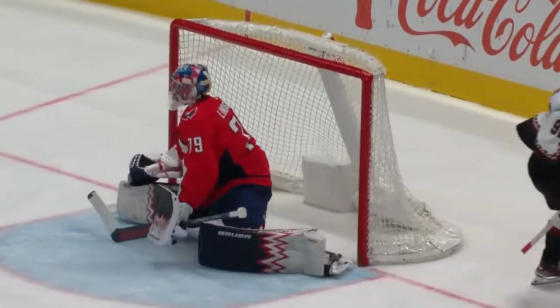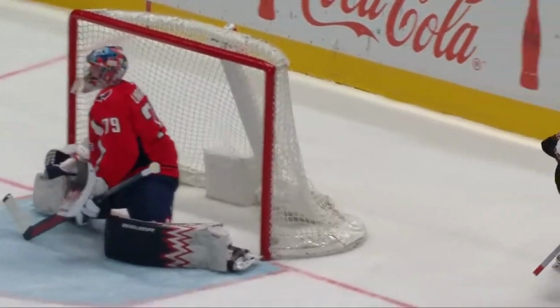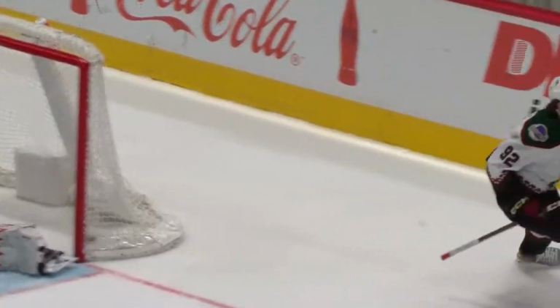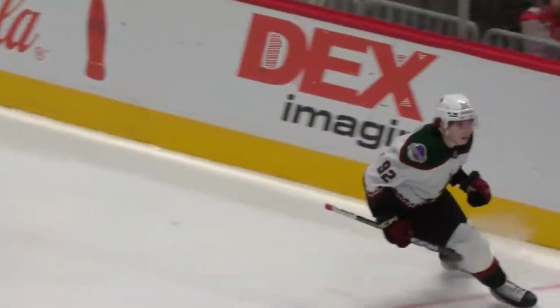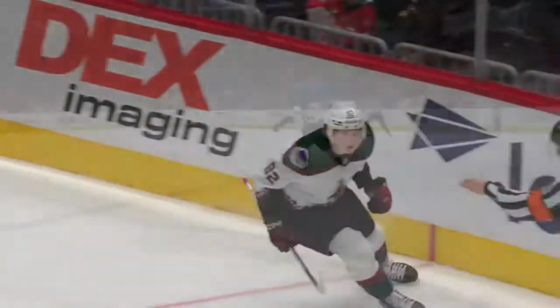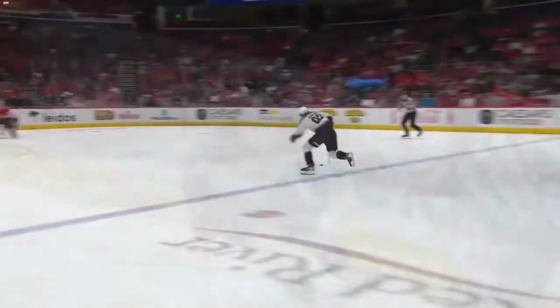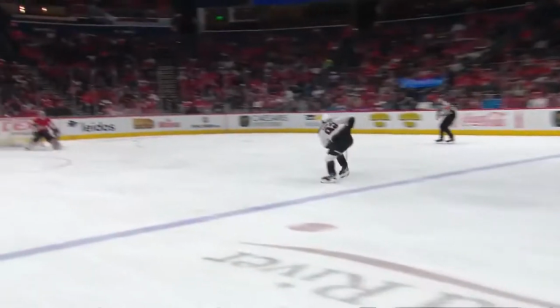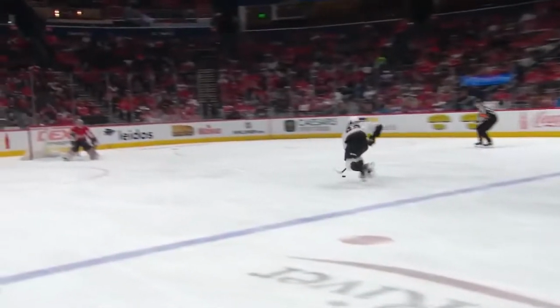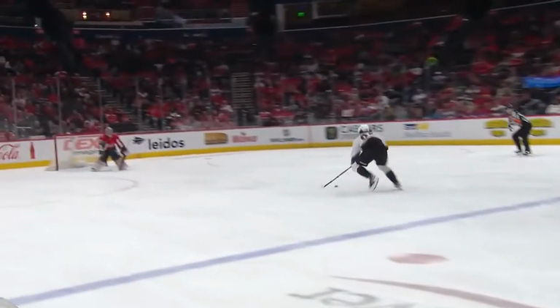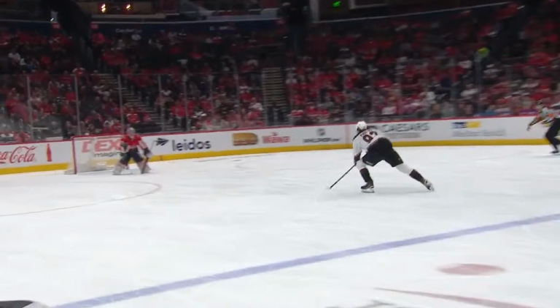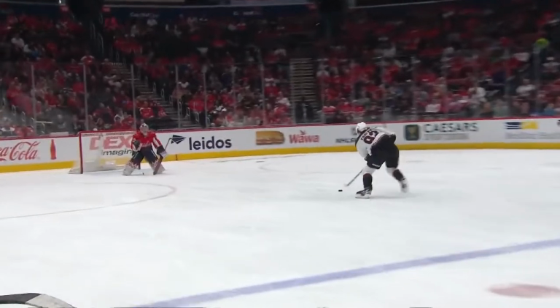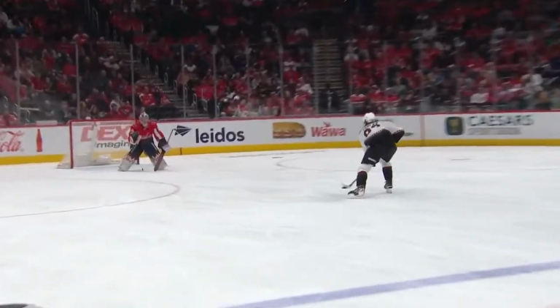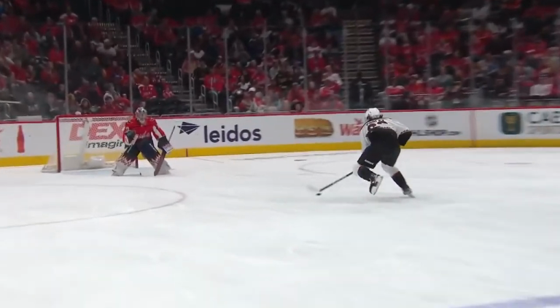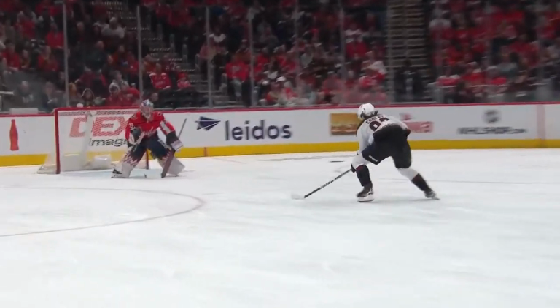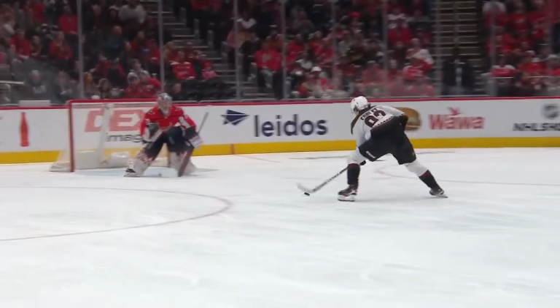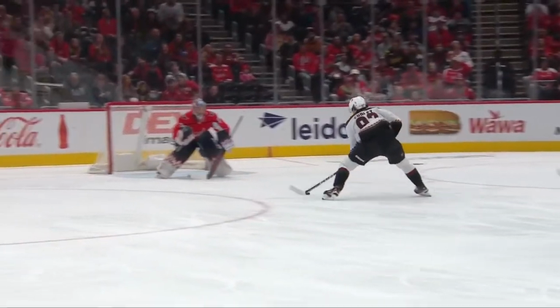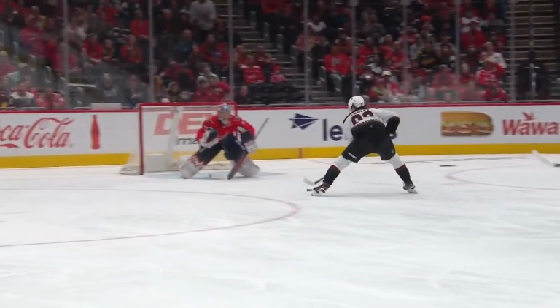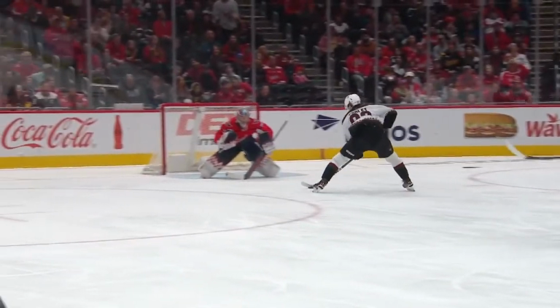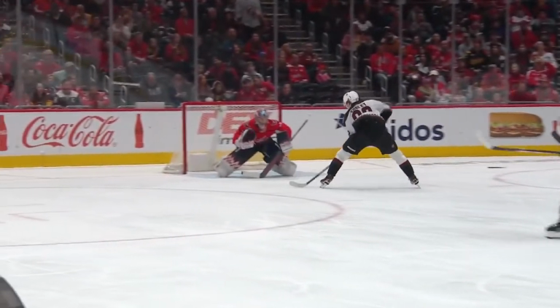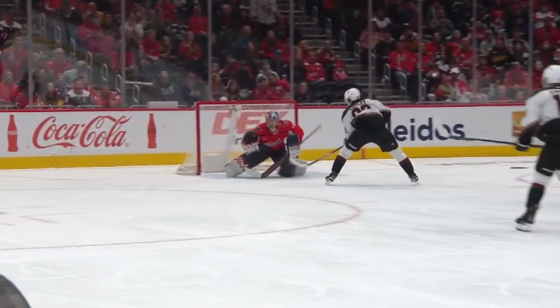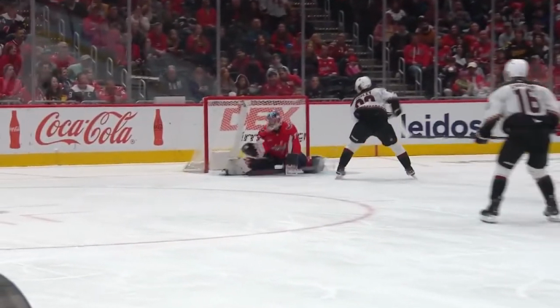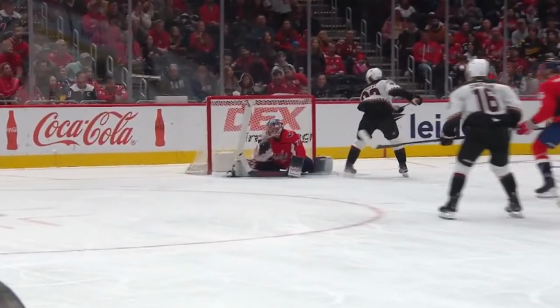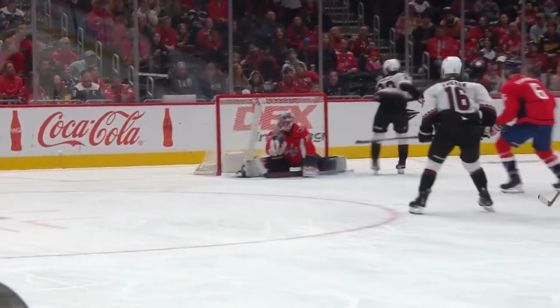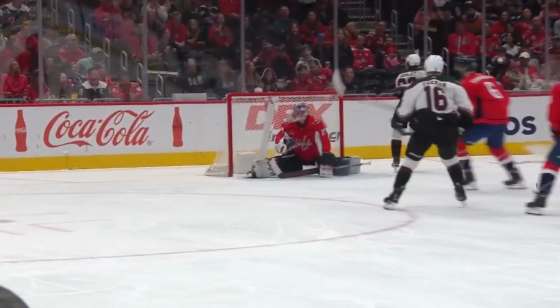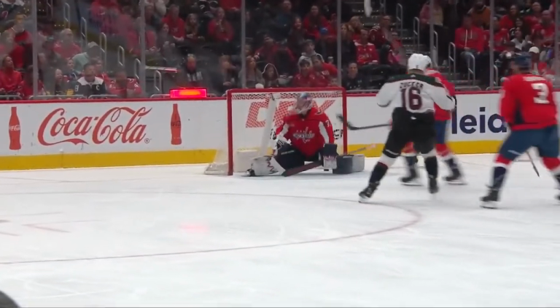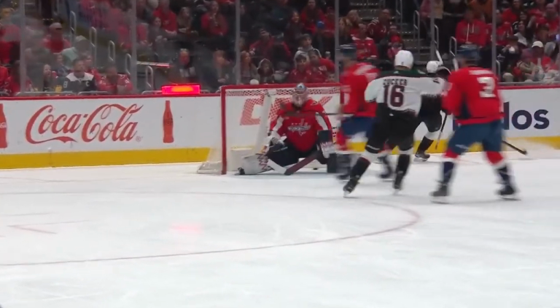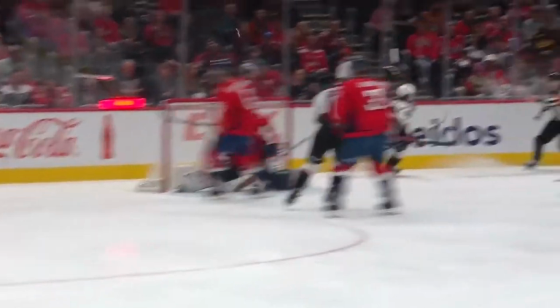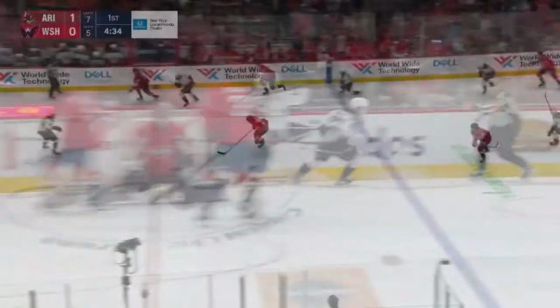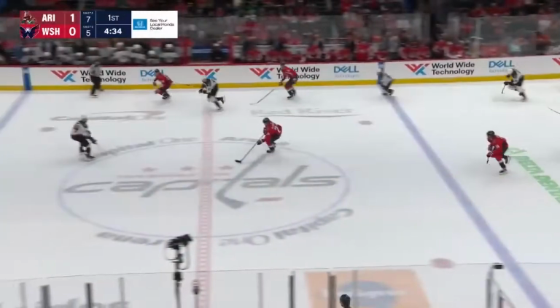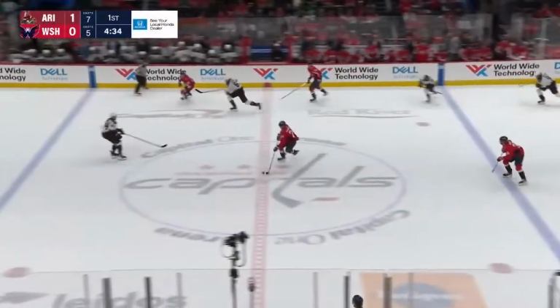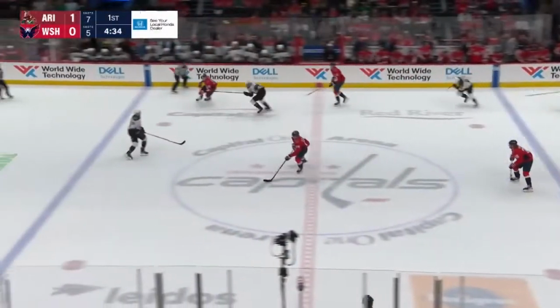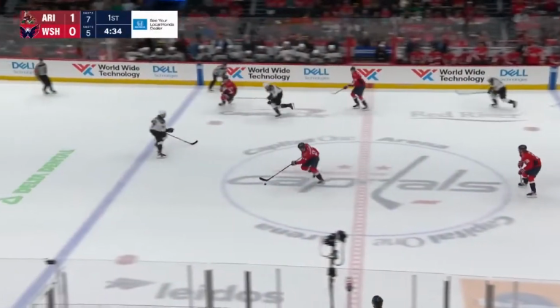It's Kids' Day in D.C., and fittingly the youngest guy on the ice, Logan Cooley, goes end-to-end.